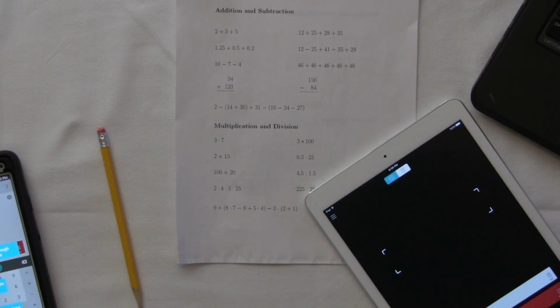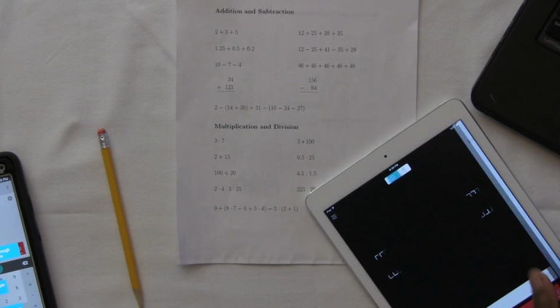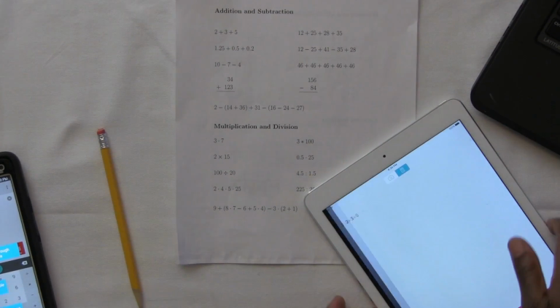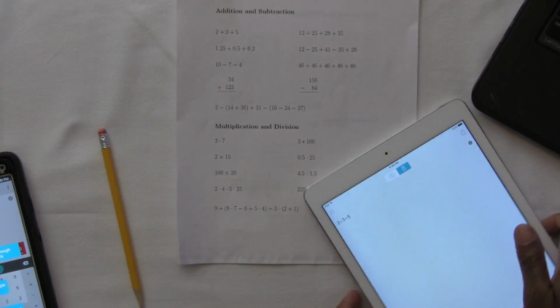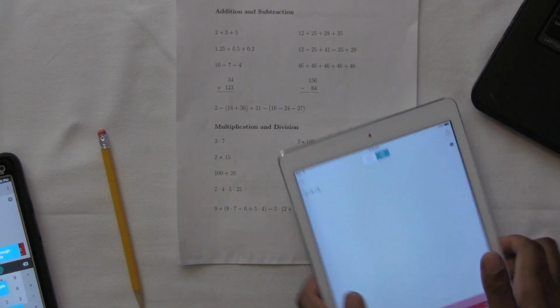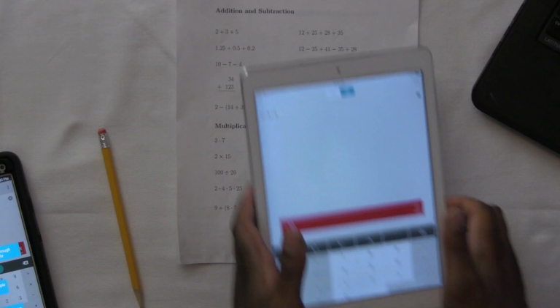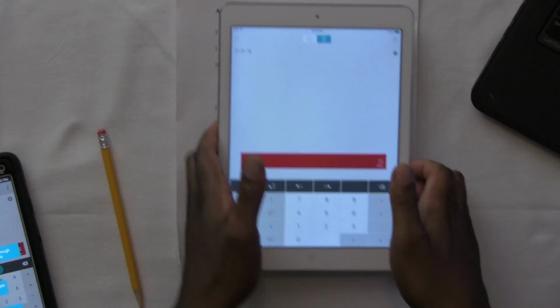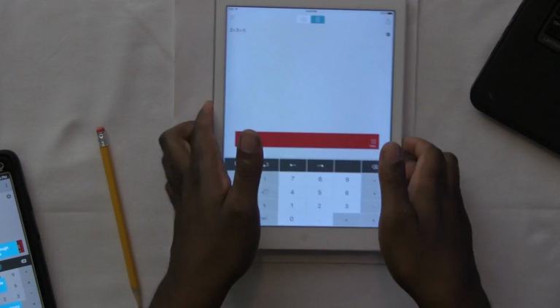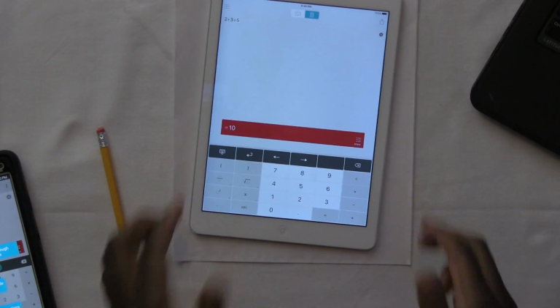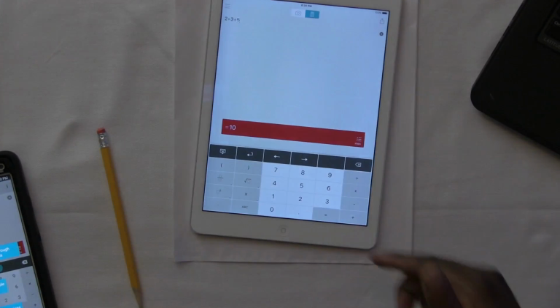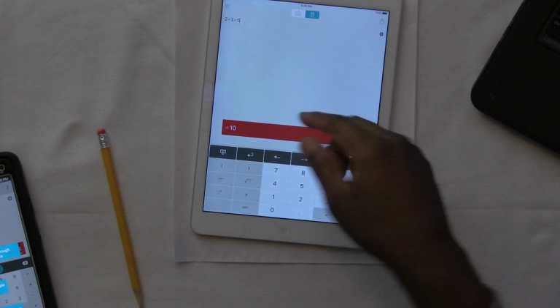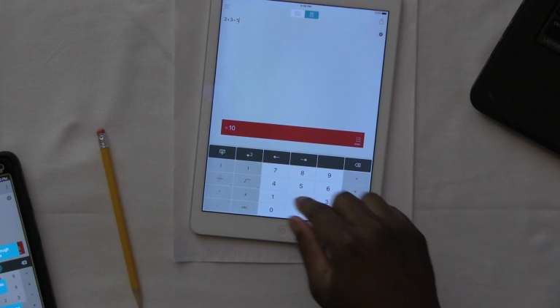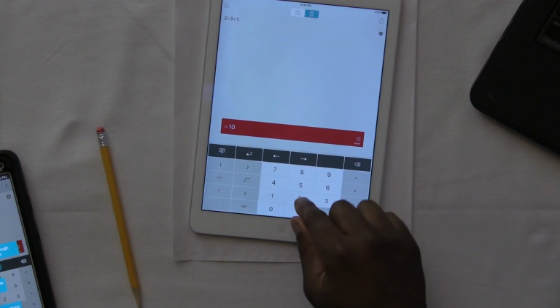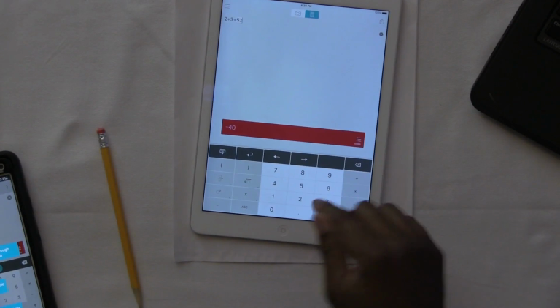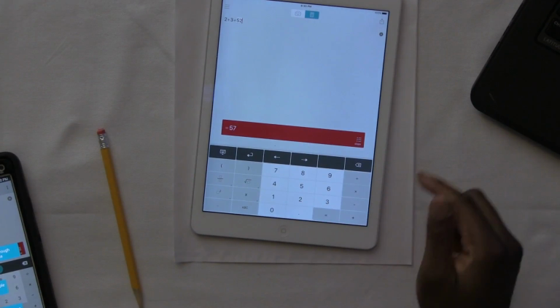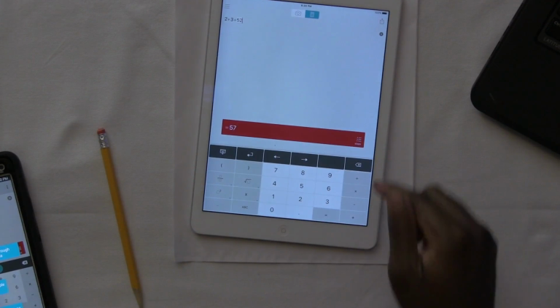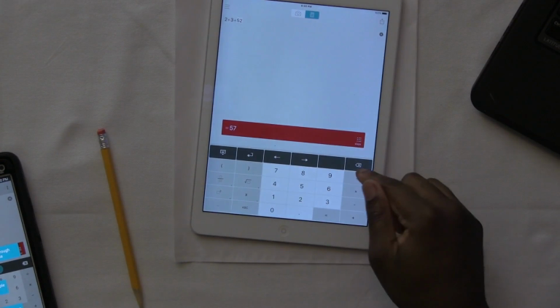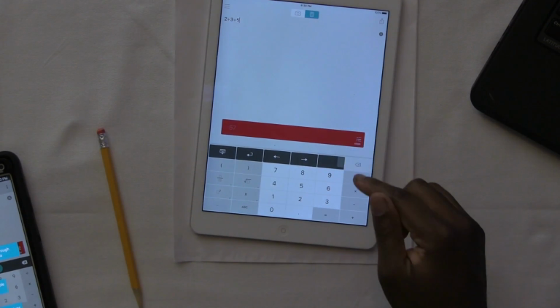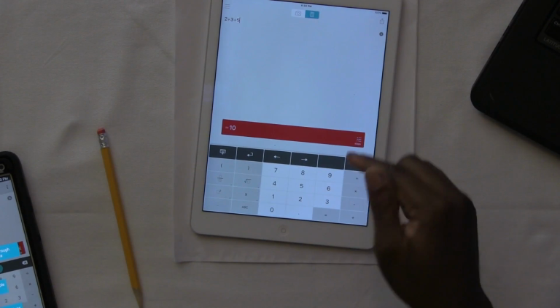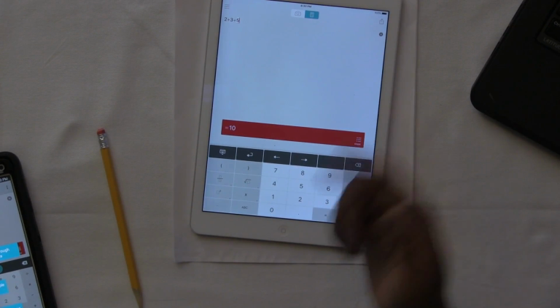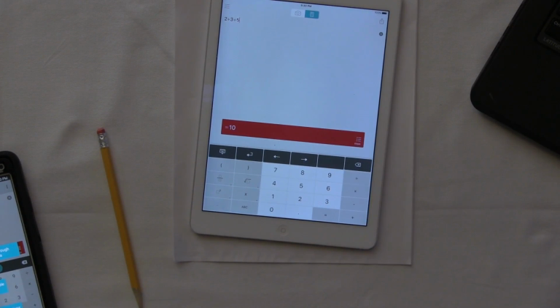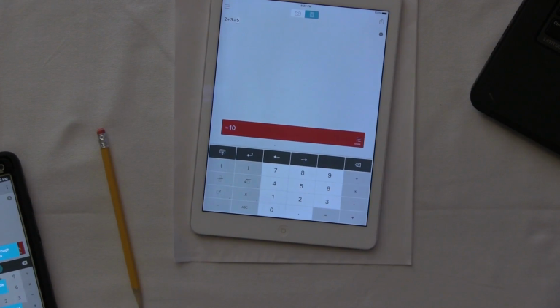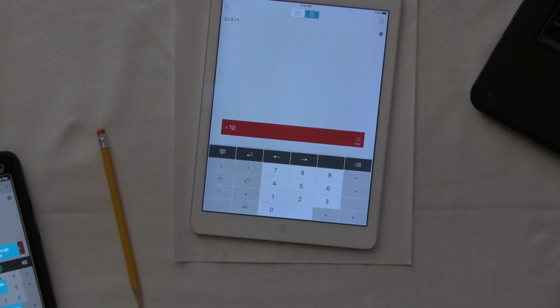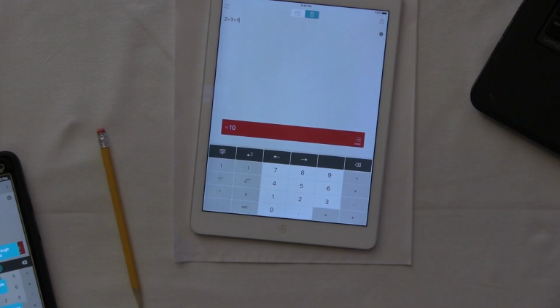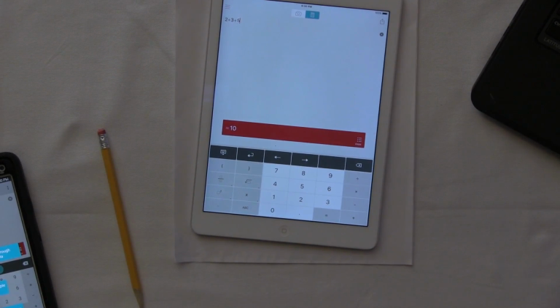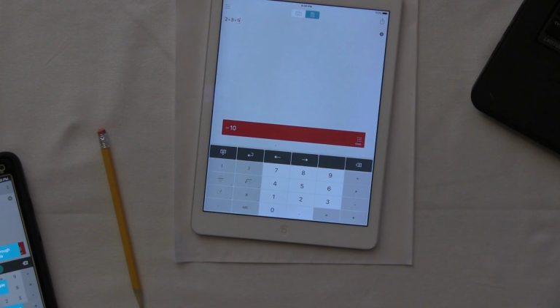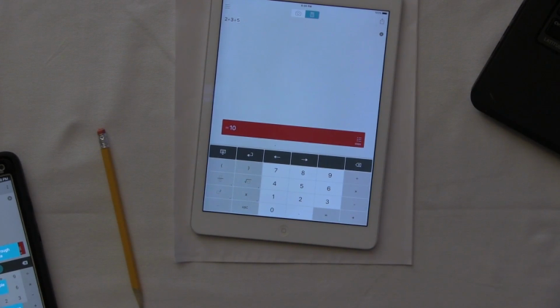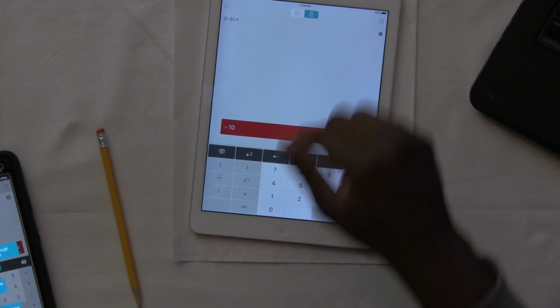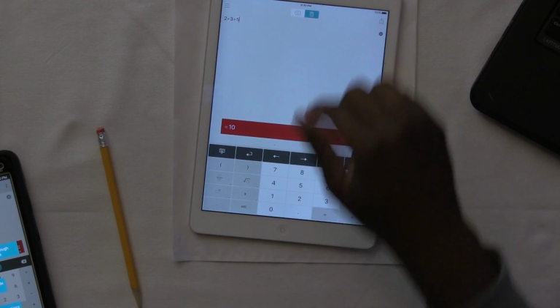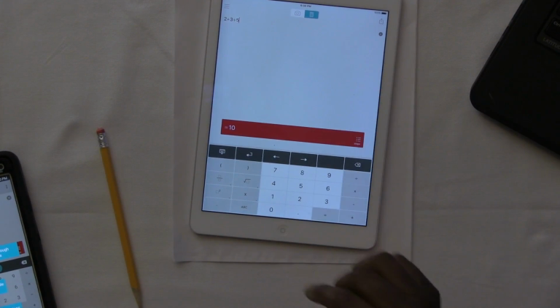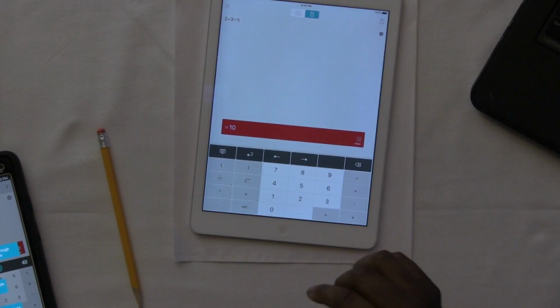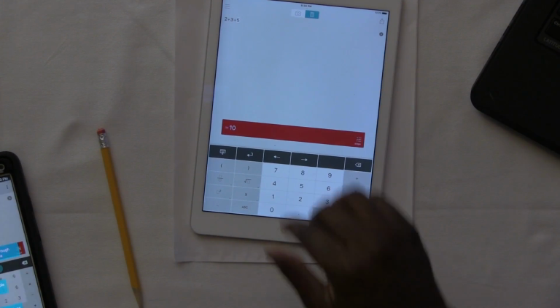I'll show you the steps on the iPad here. I can go in there and type in different numbers or different operations. Pretty cool, right?